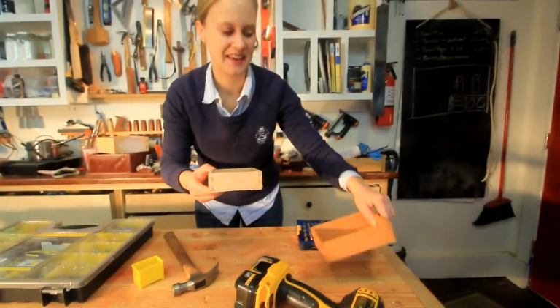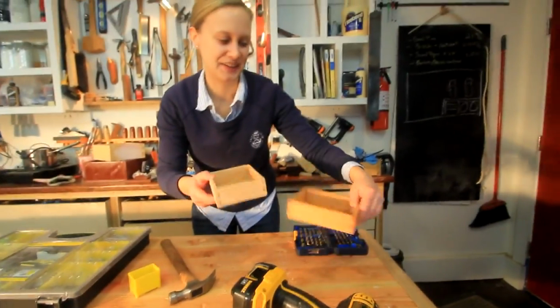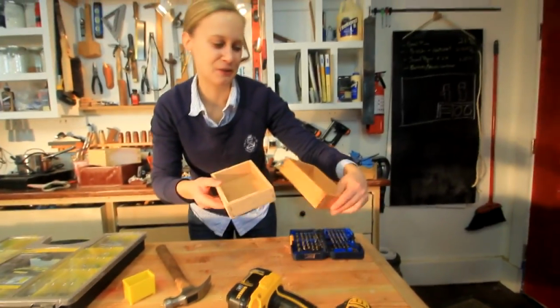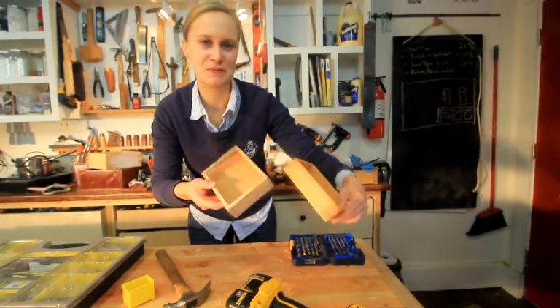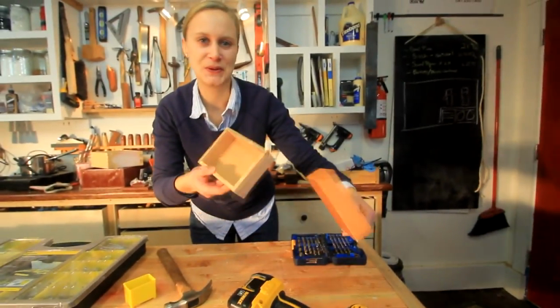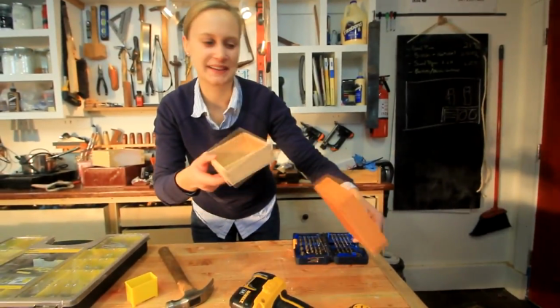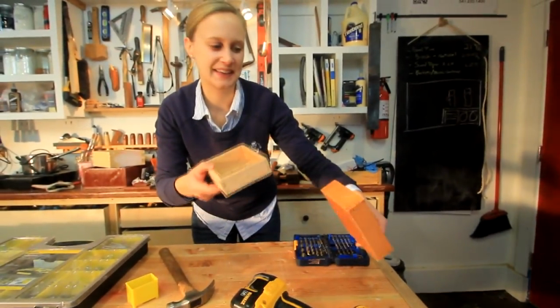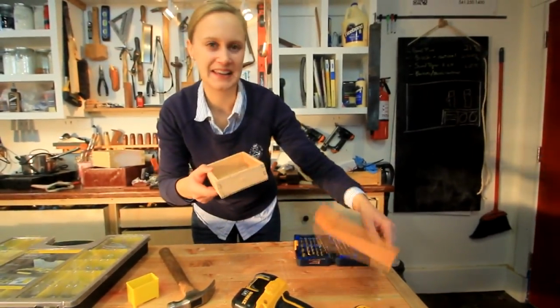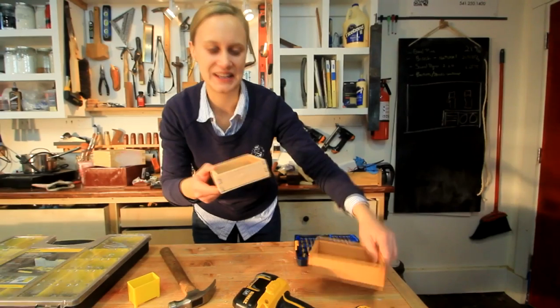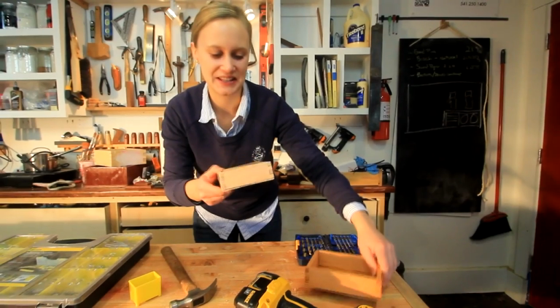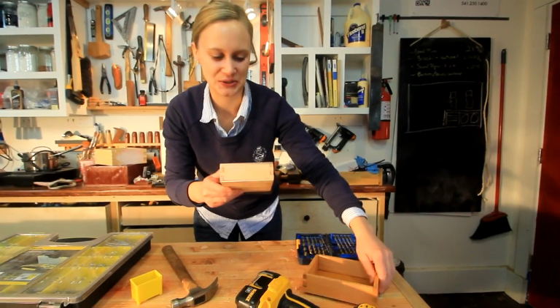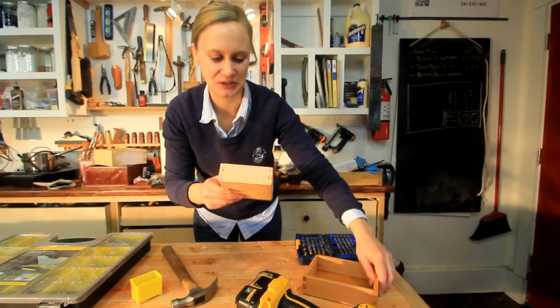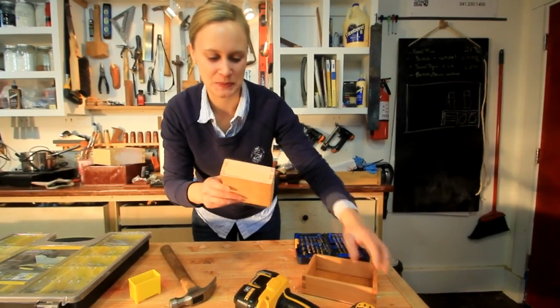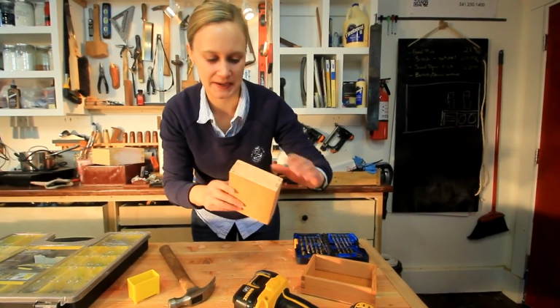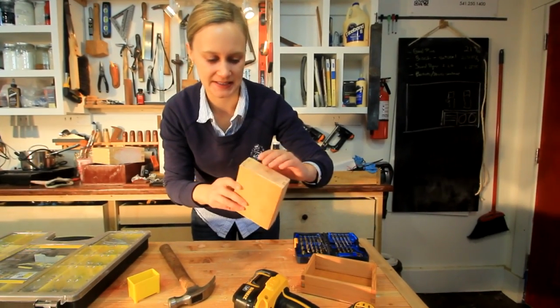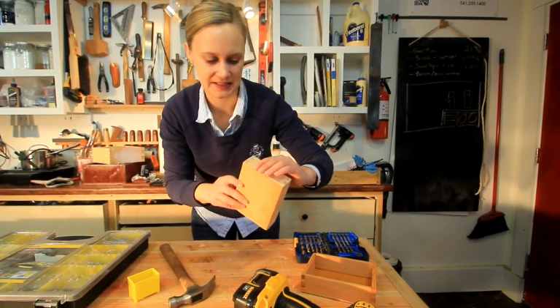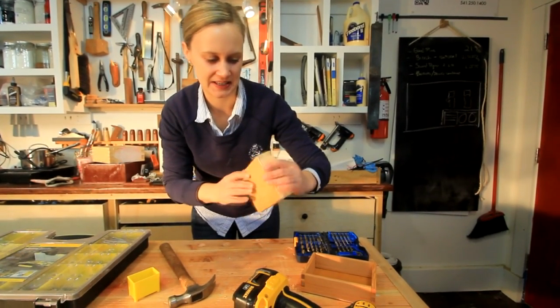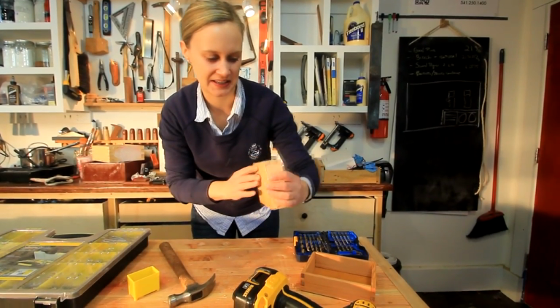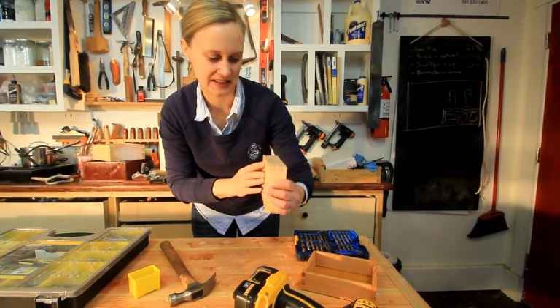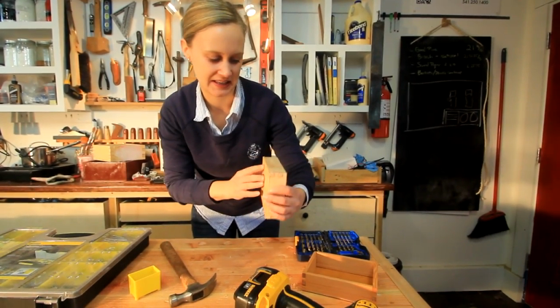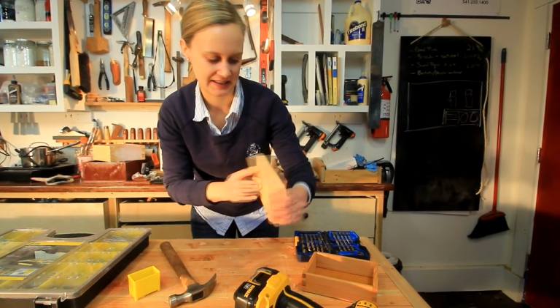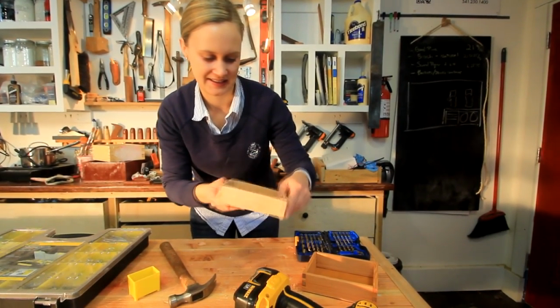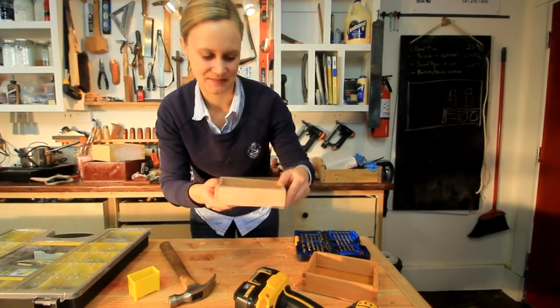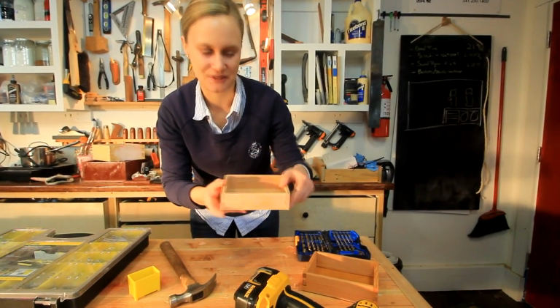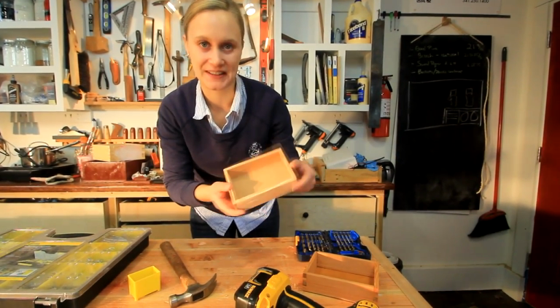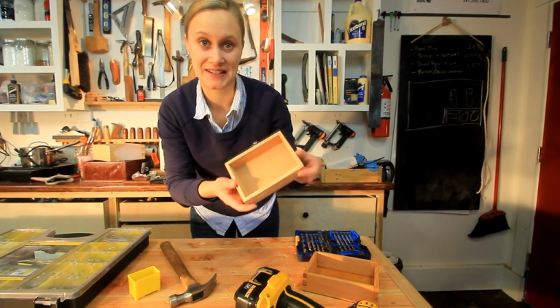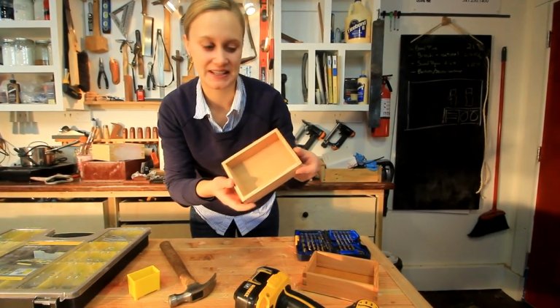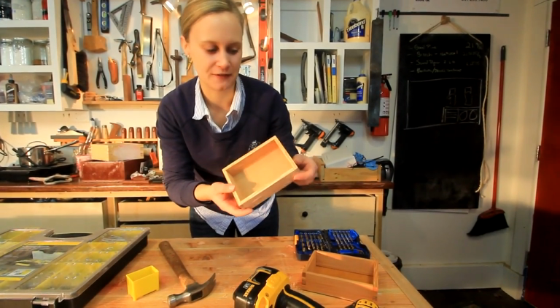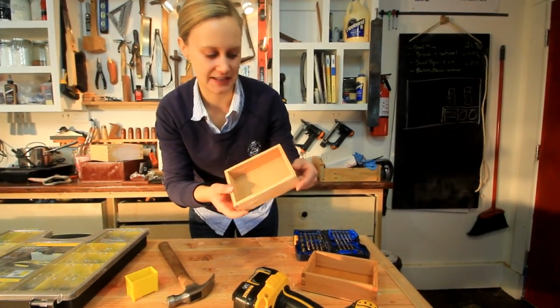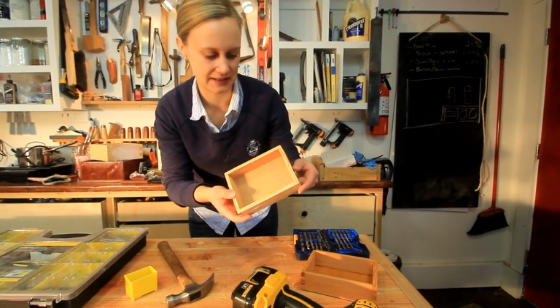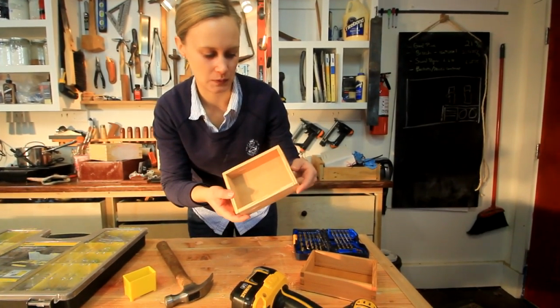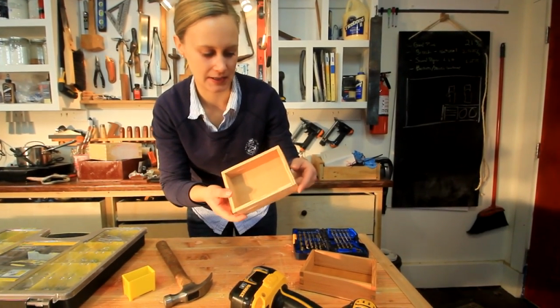A couple more little tiny storage boxes — now I just need to finish this one.